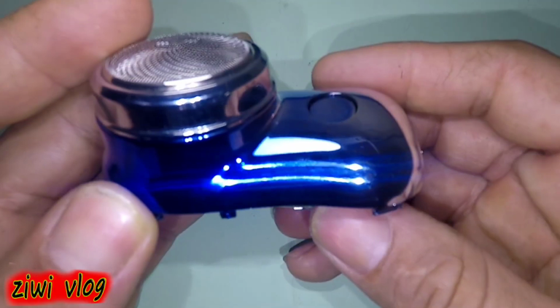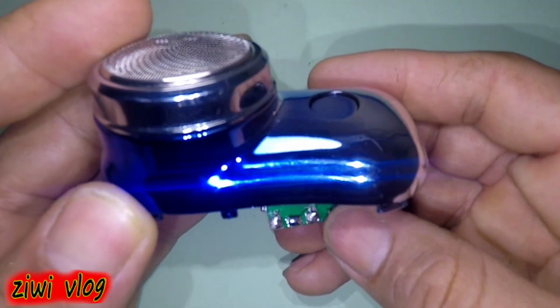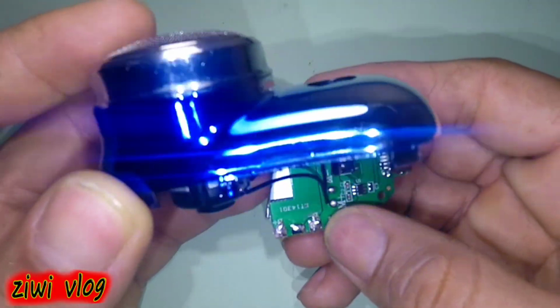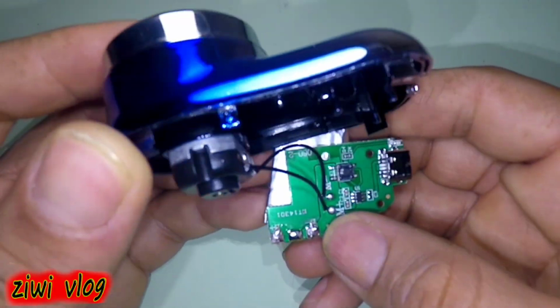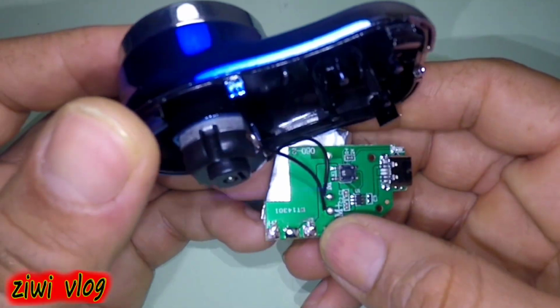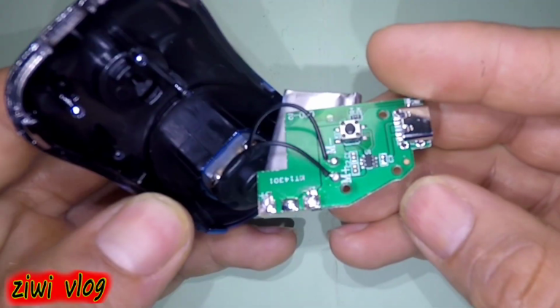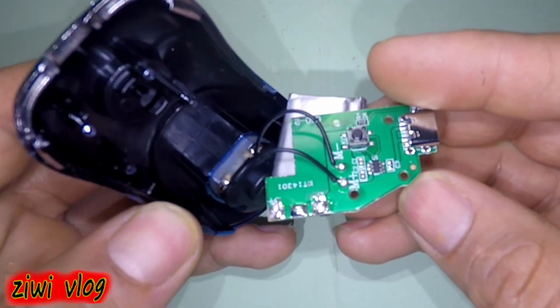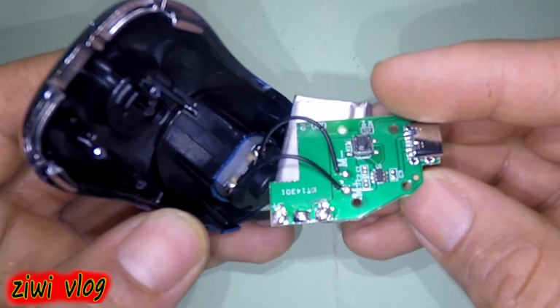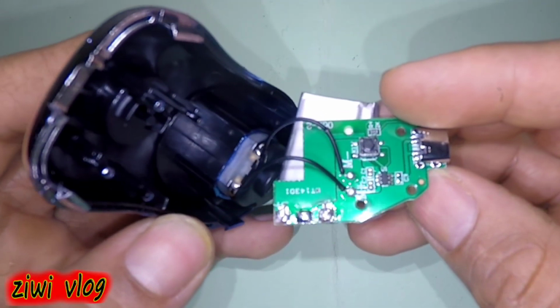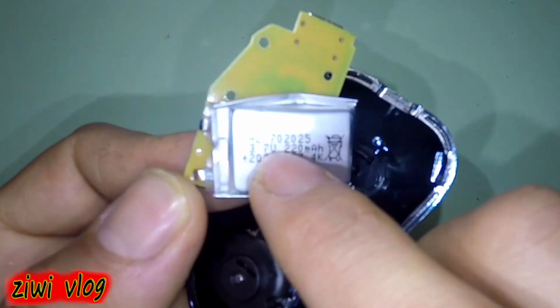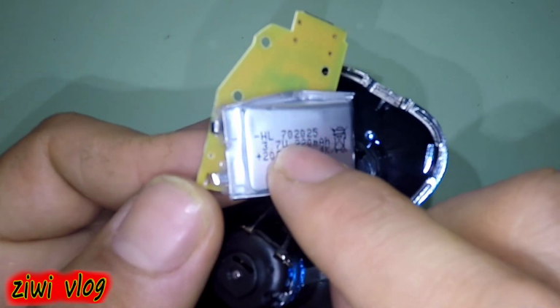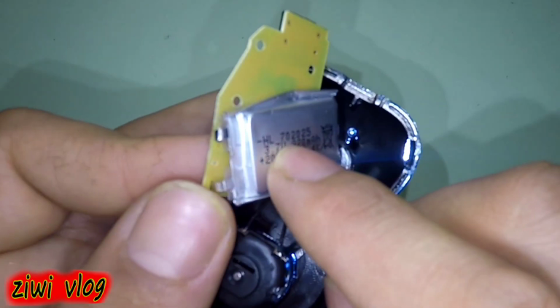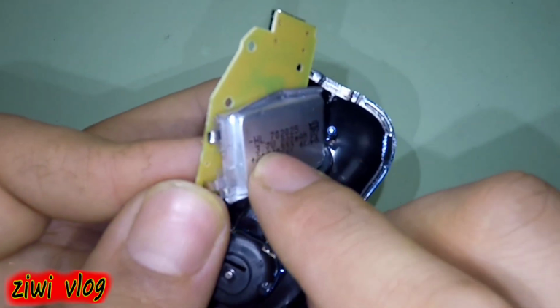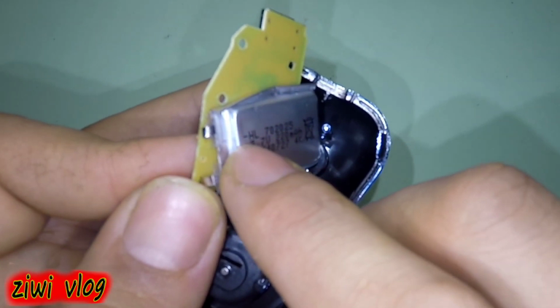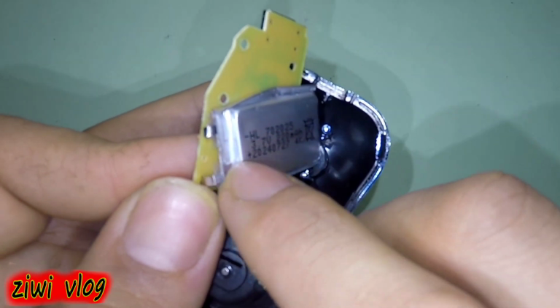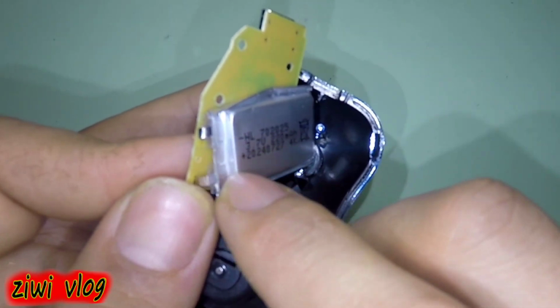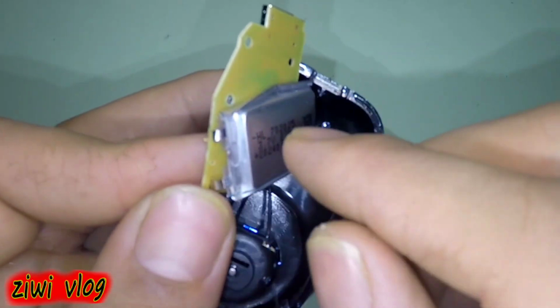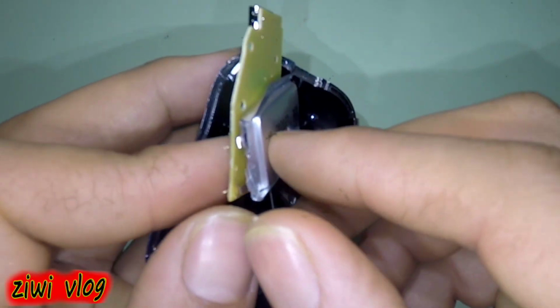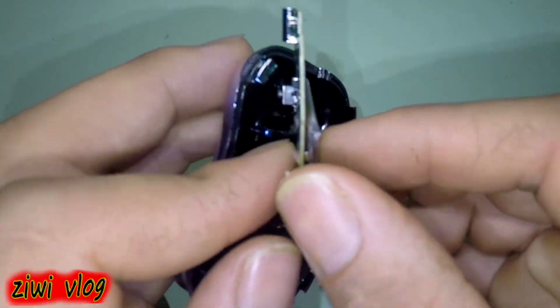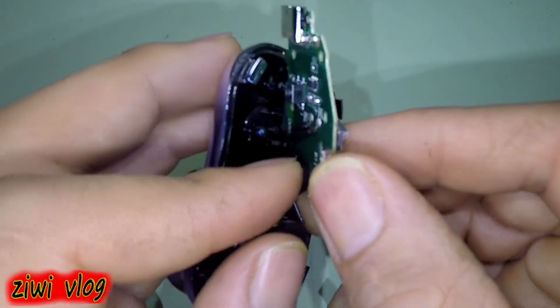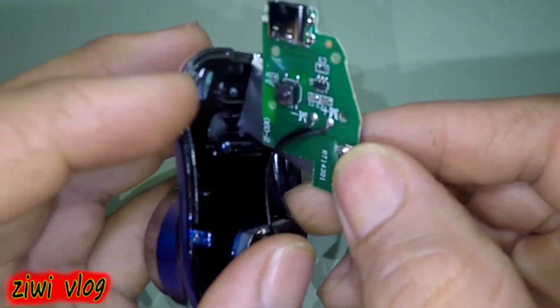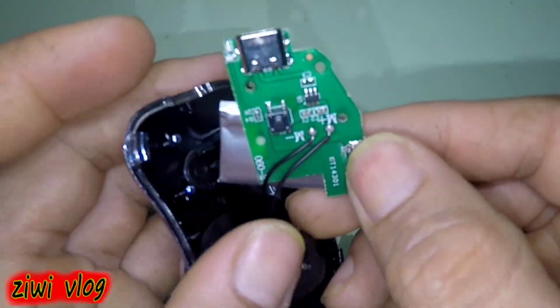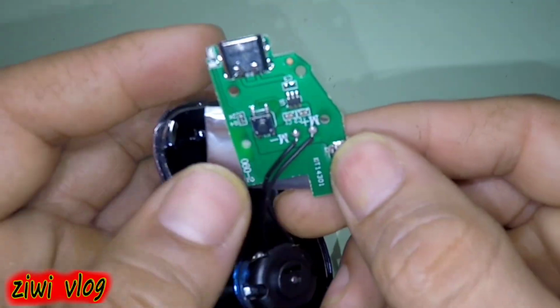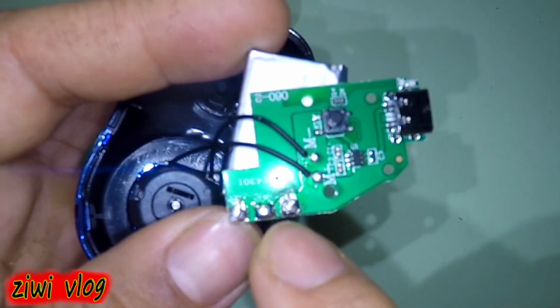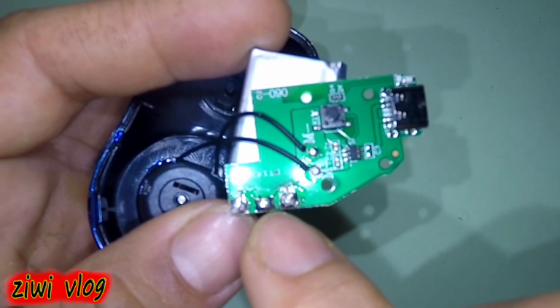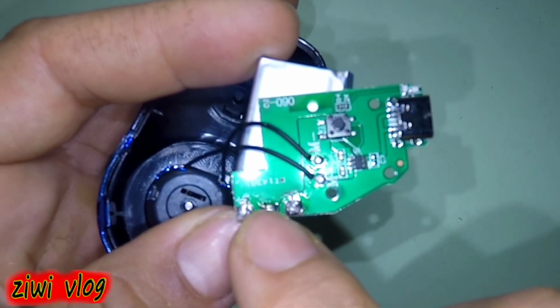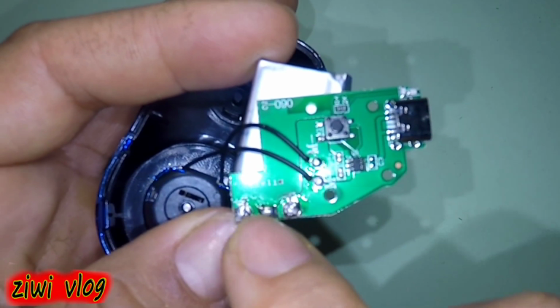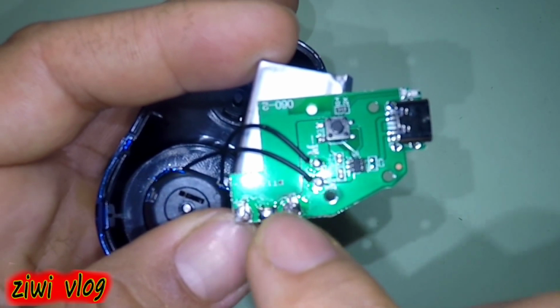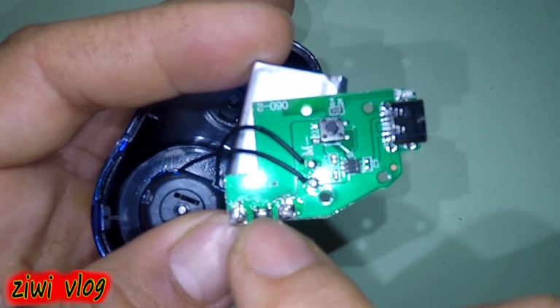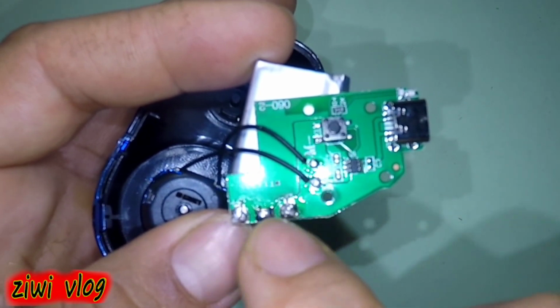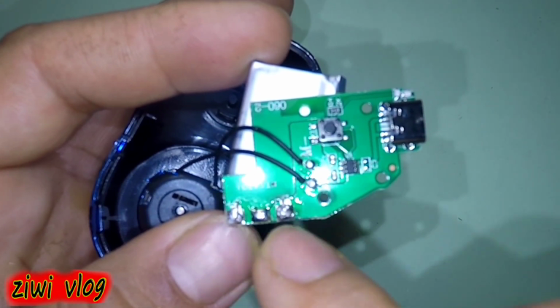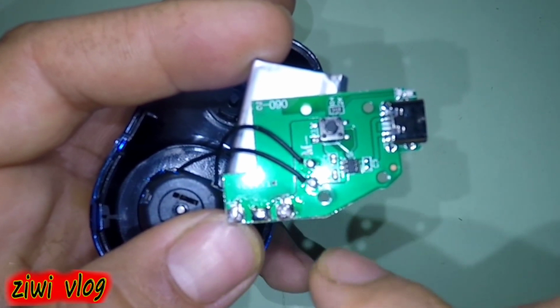Then we extract the board, inside which is the battery, and it has several poles — positive and negative — and their location is here.